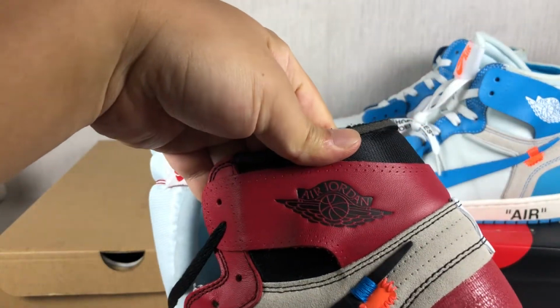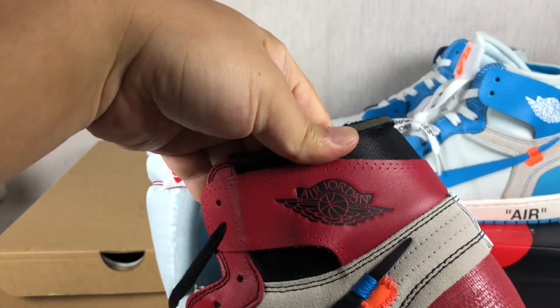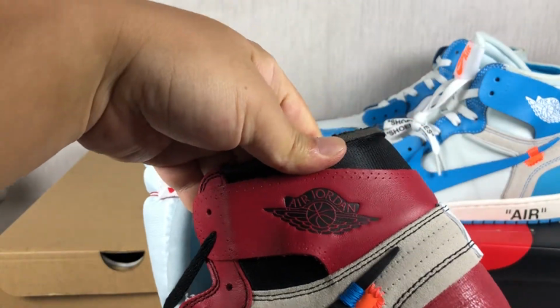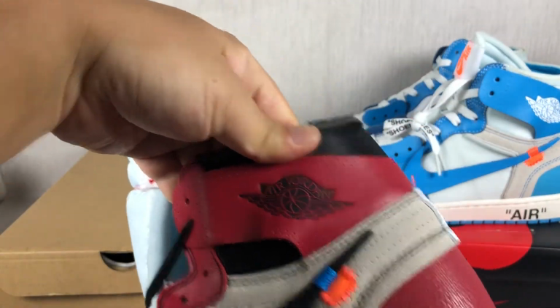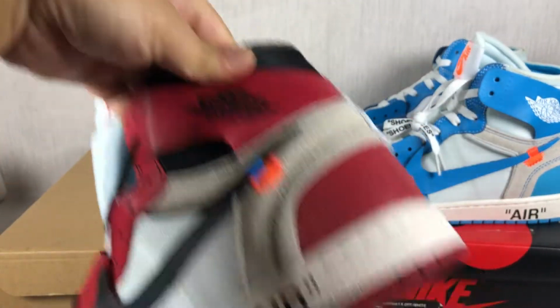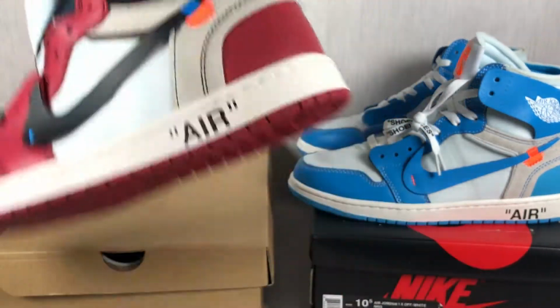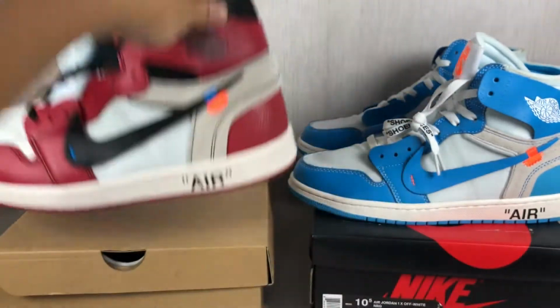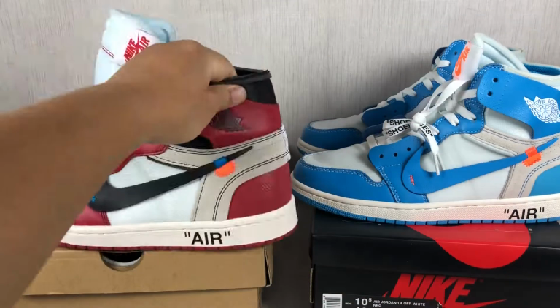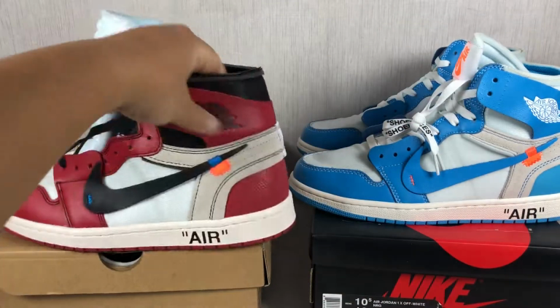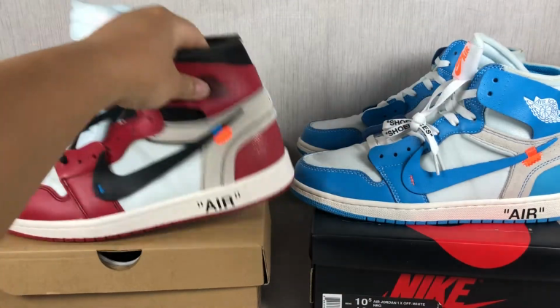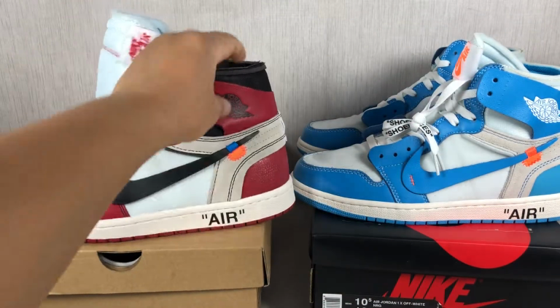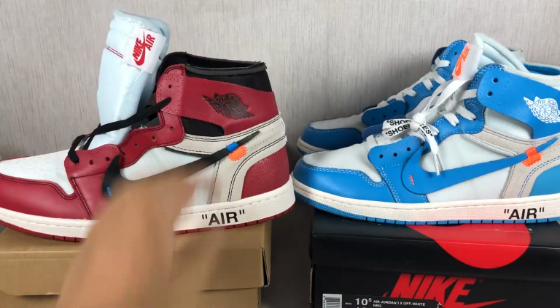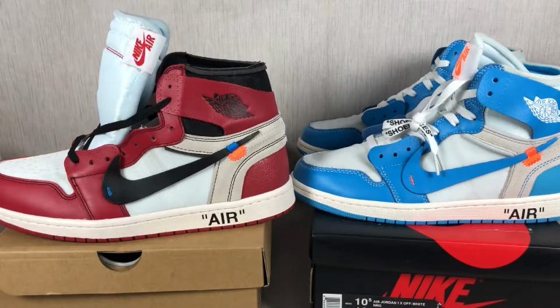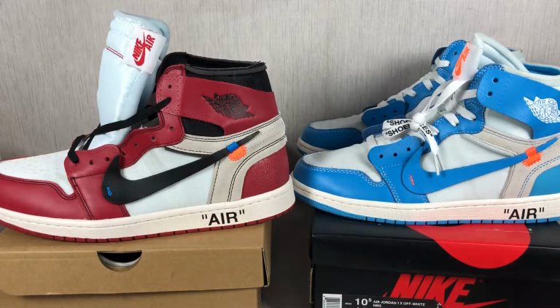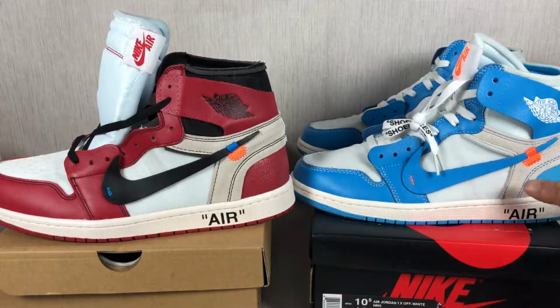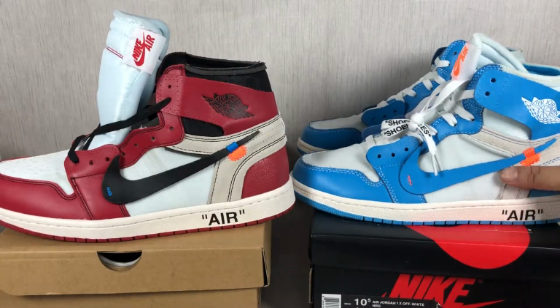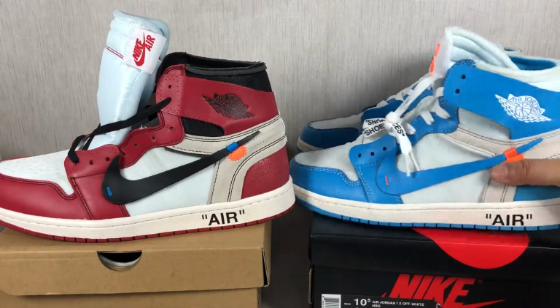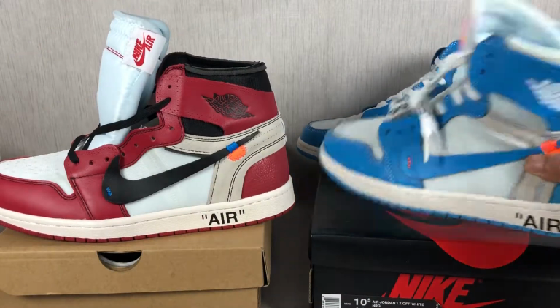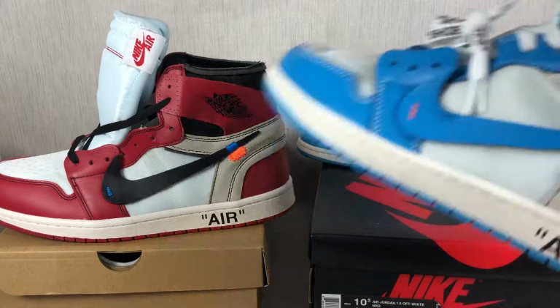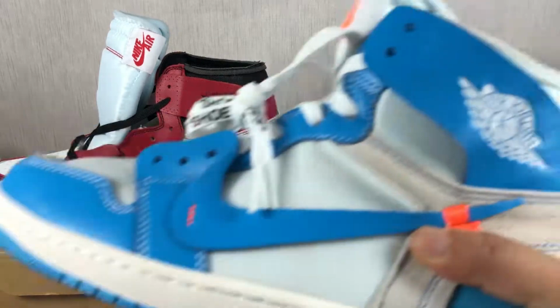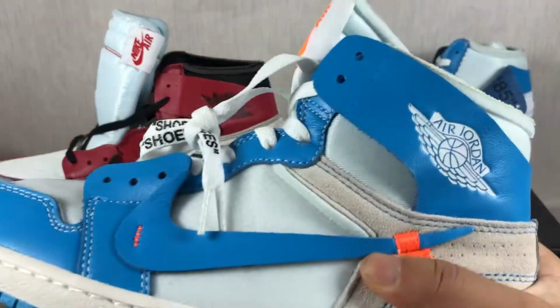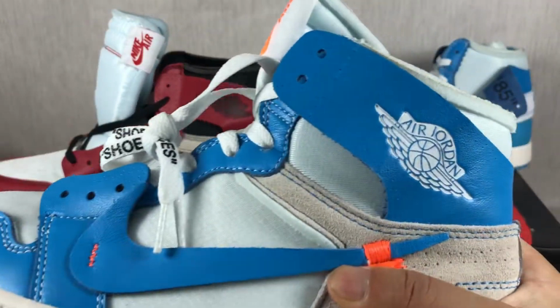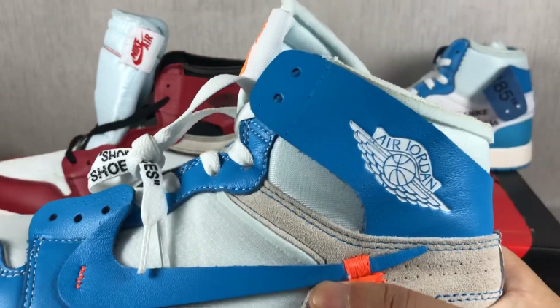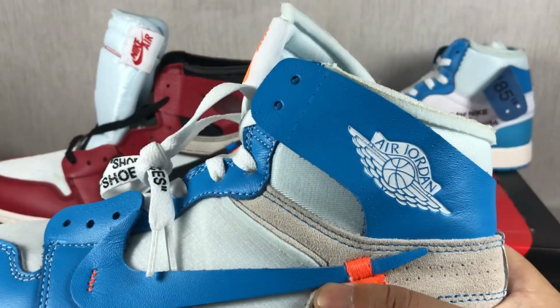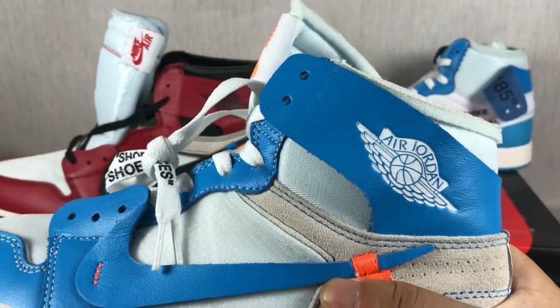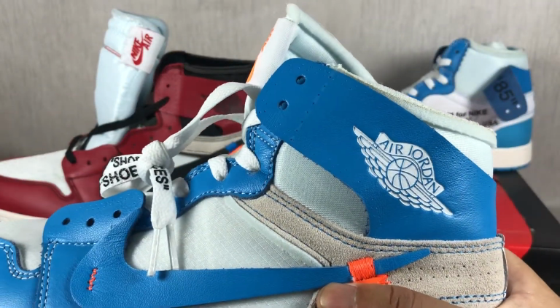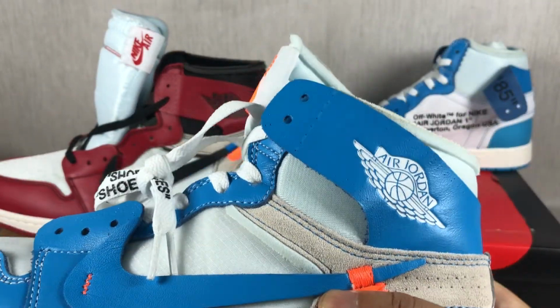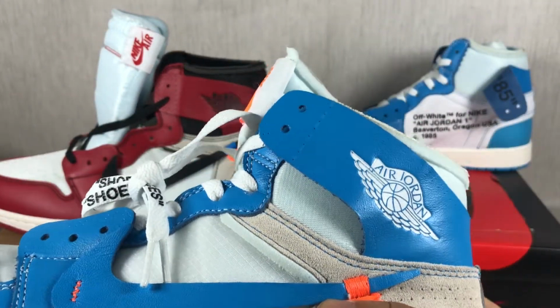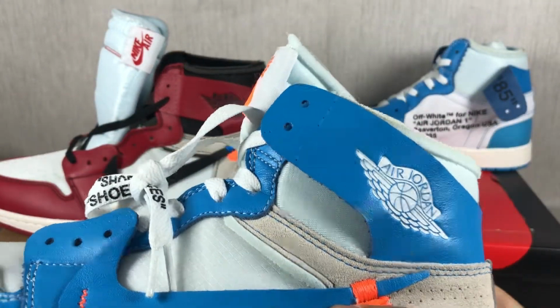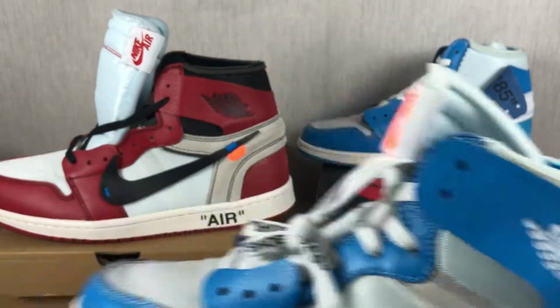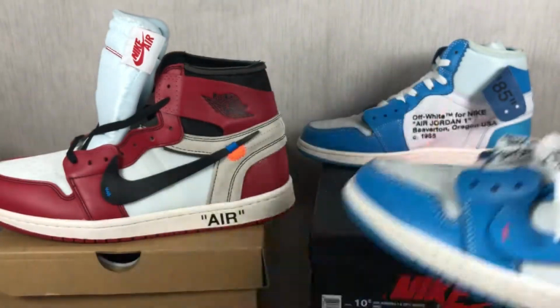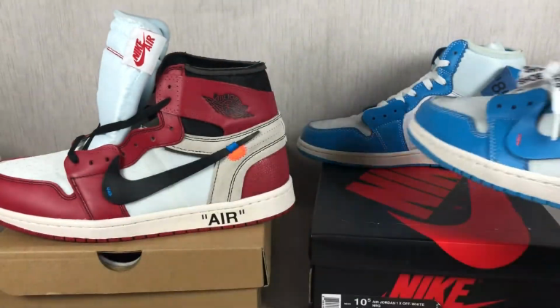You can also see the Nike stitching and the Air Jordan logo in black, red, blue, and white.